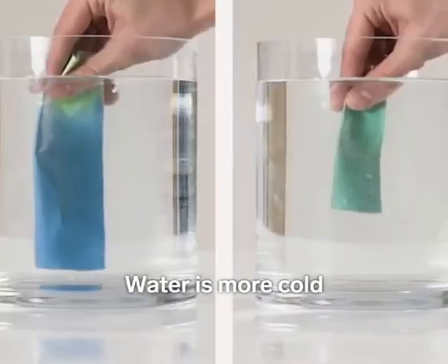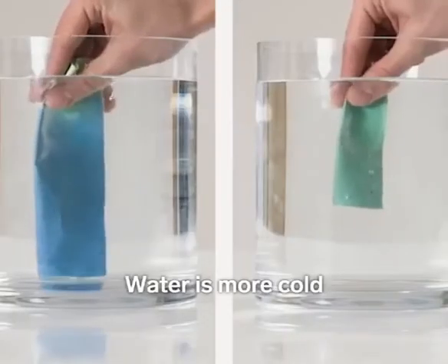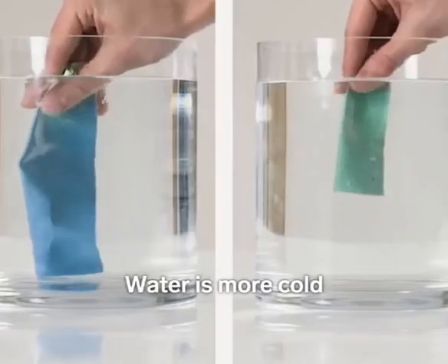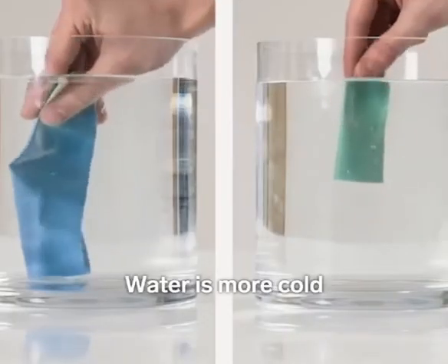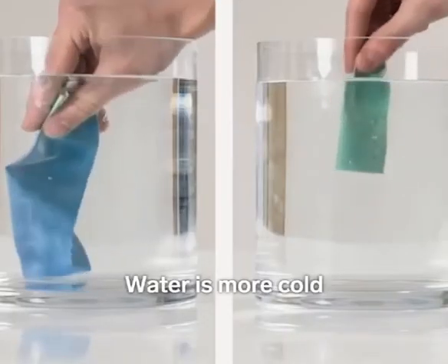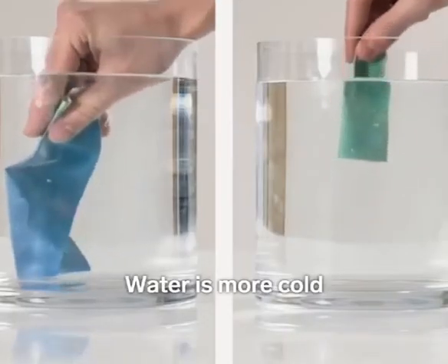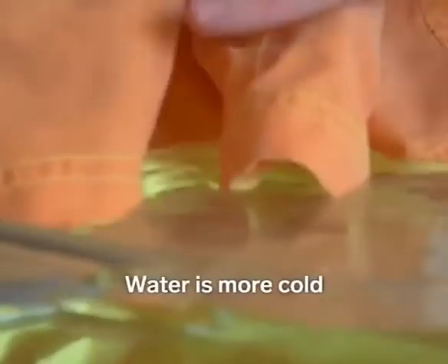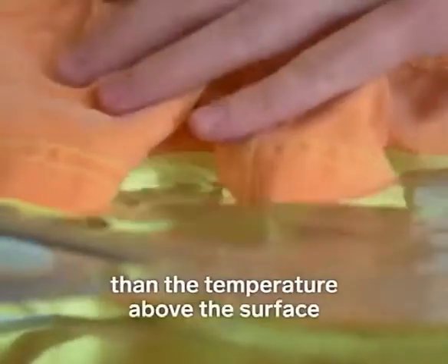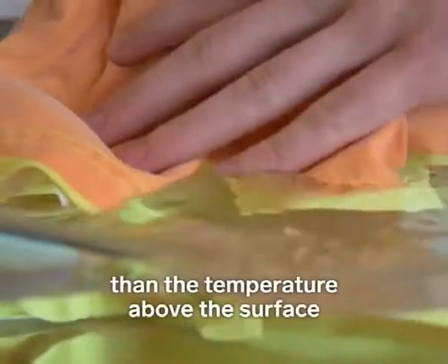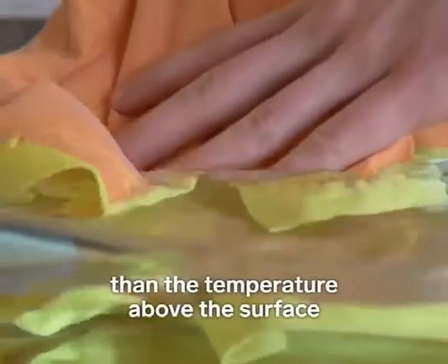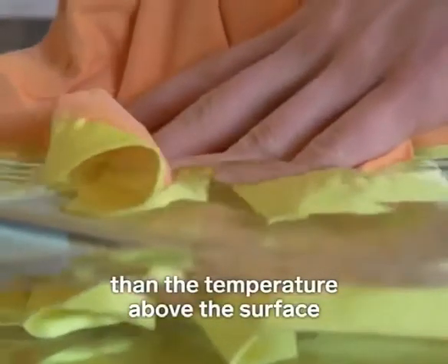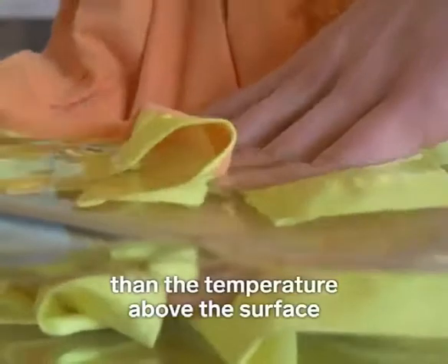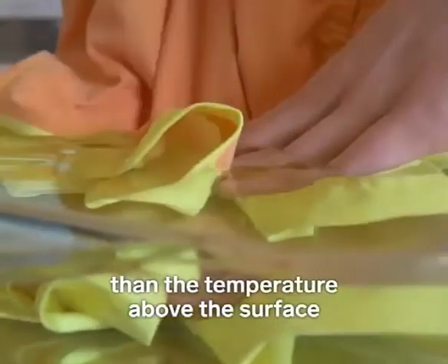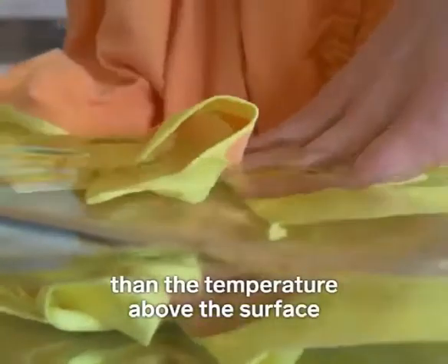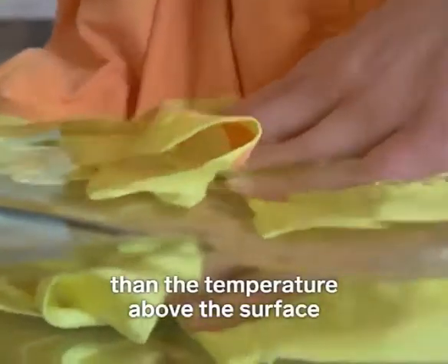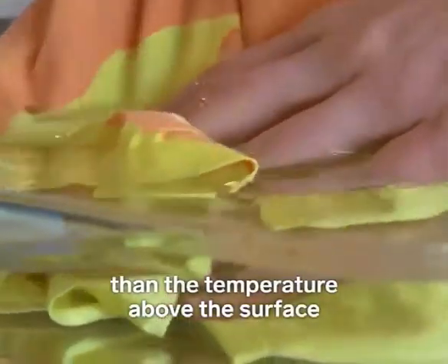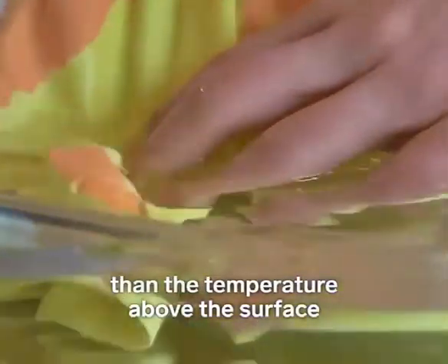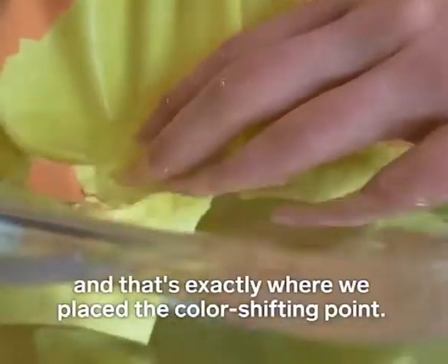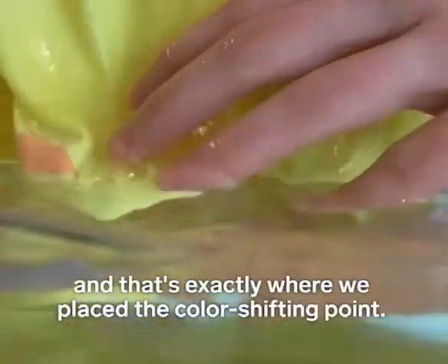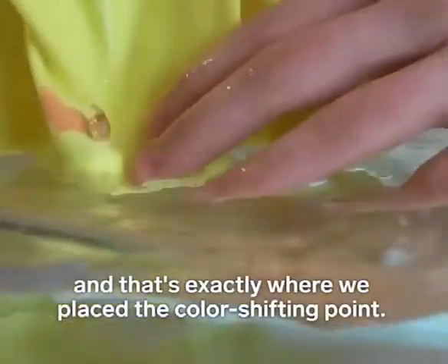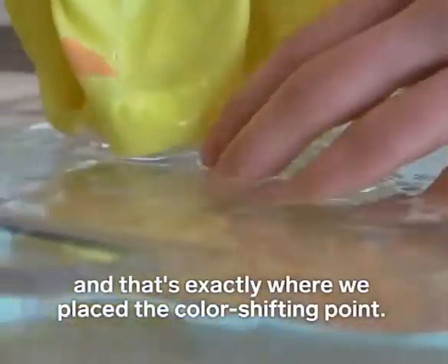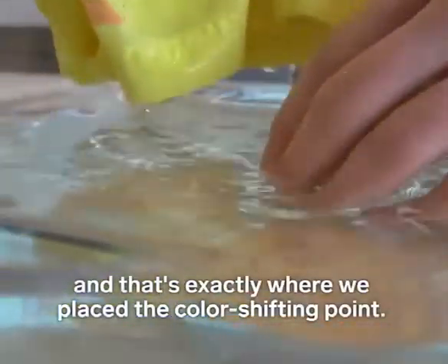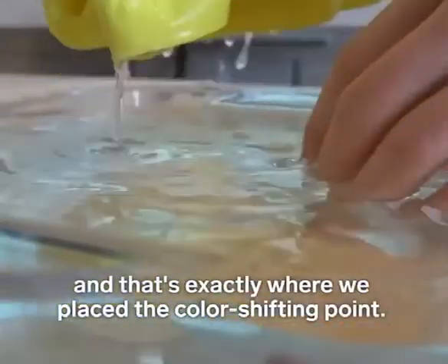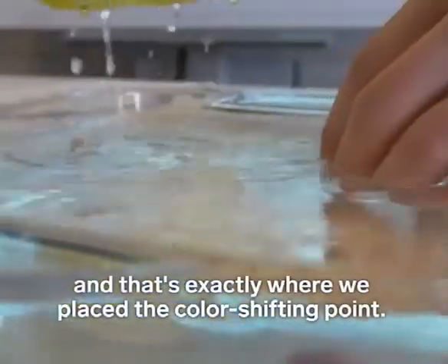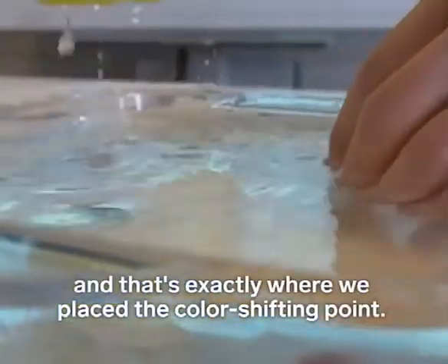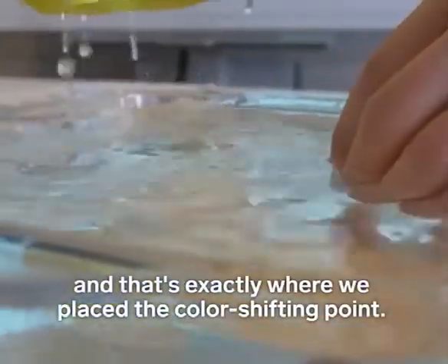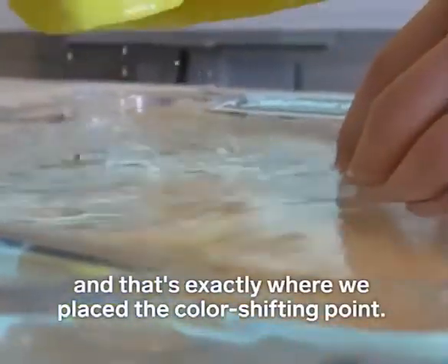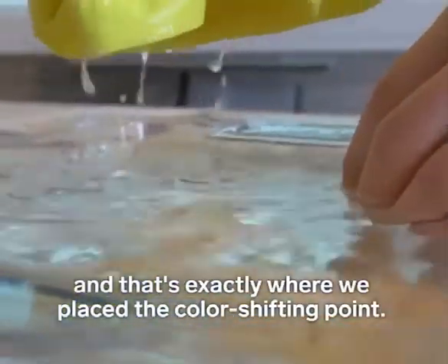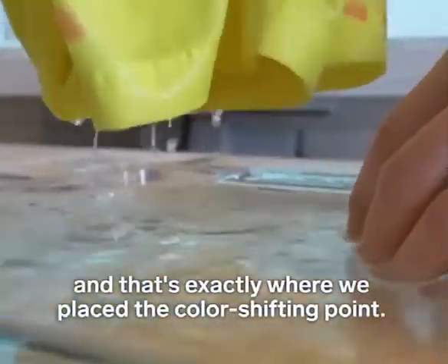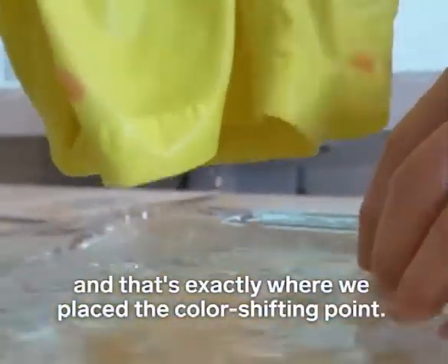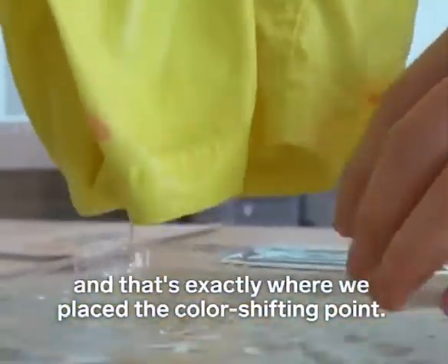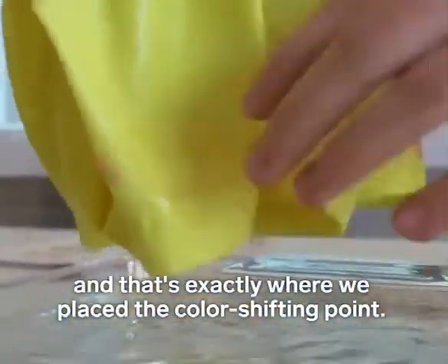Water is colder than the temperature above the surface, and that's exactly where we placed the color-shifting point.